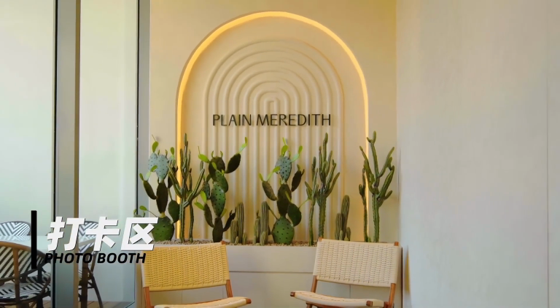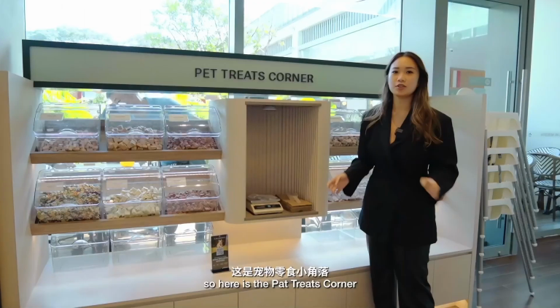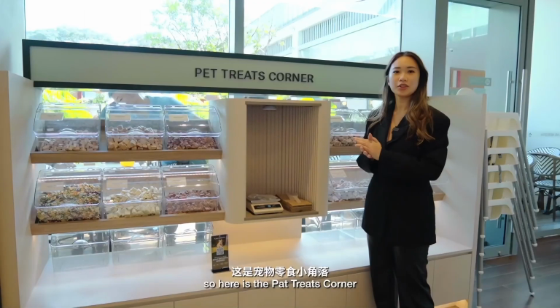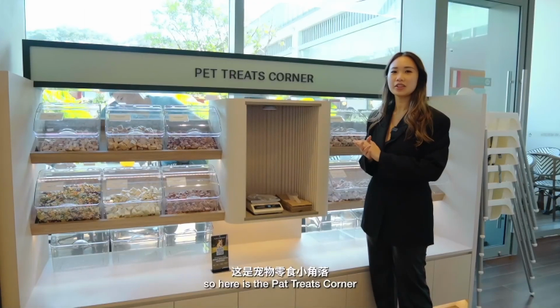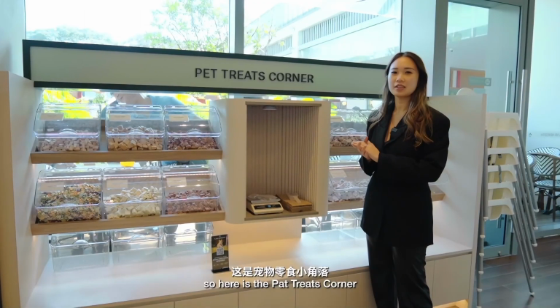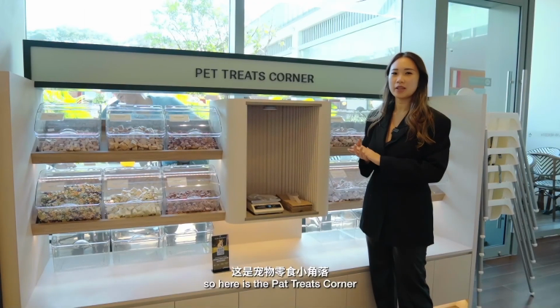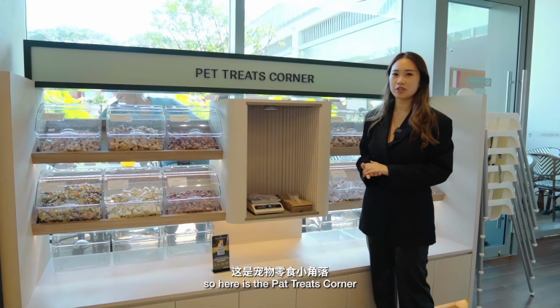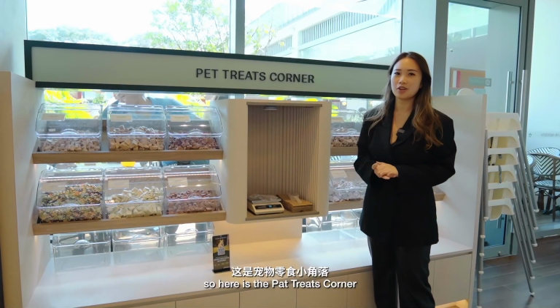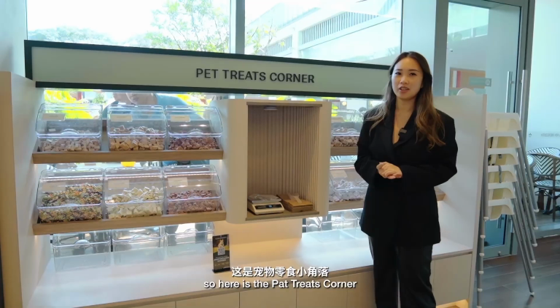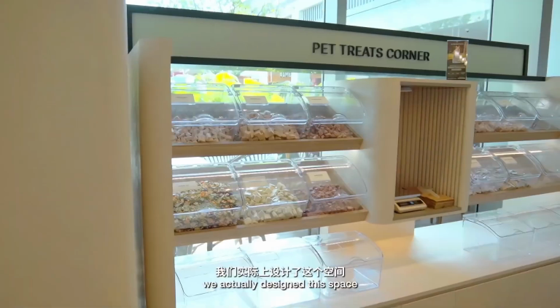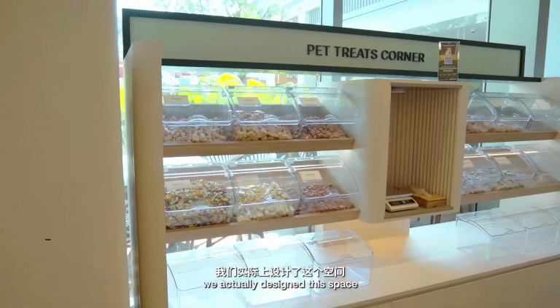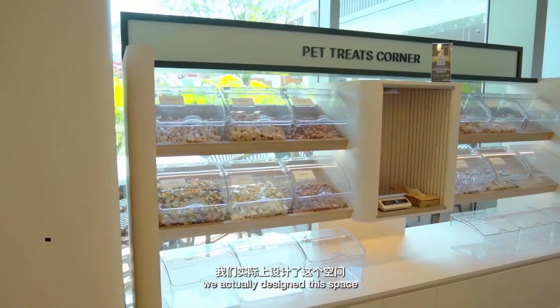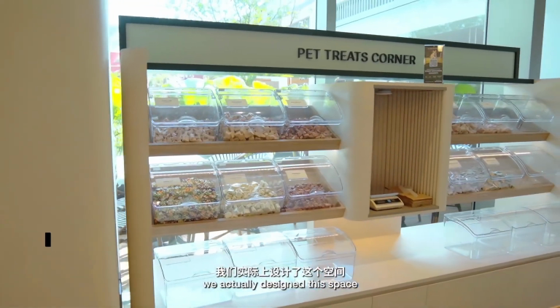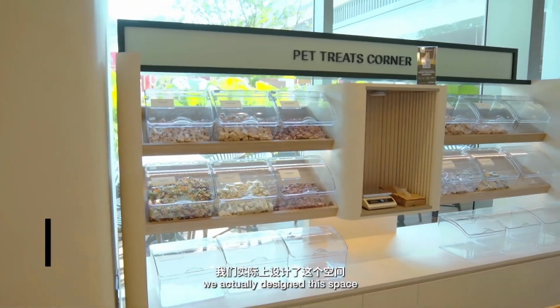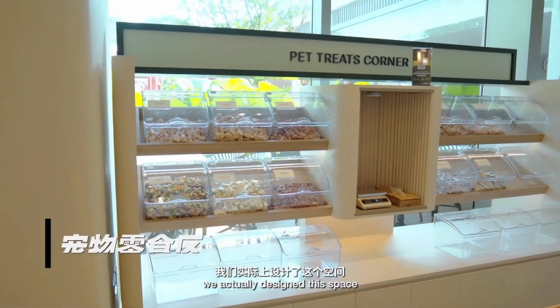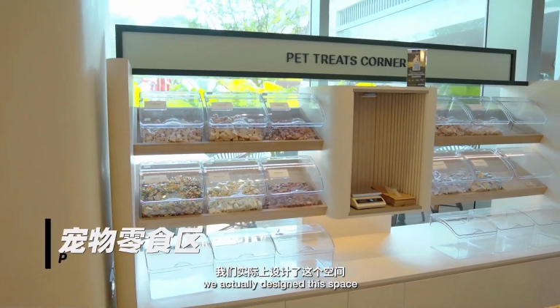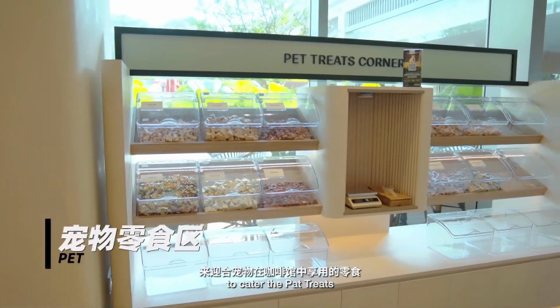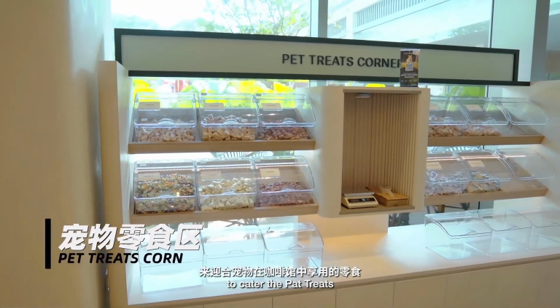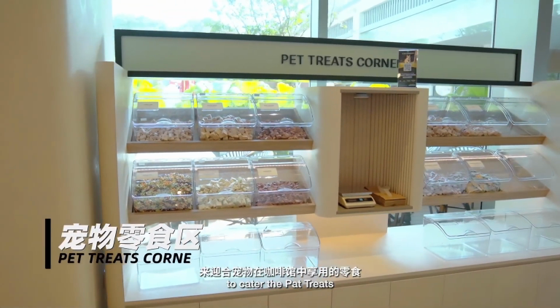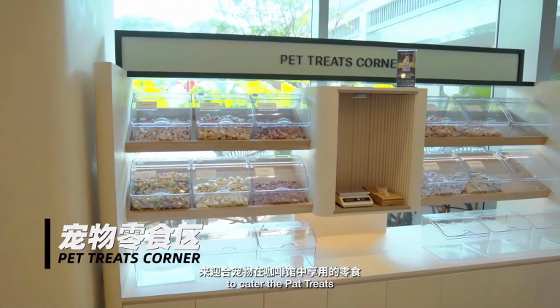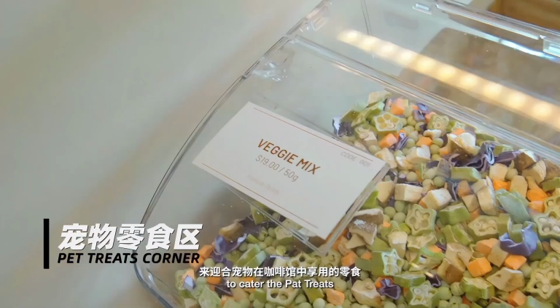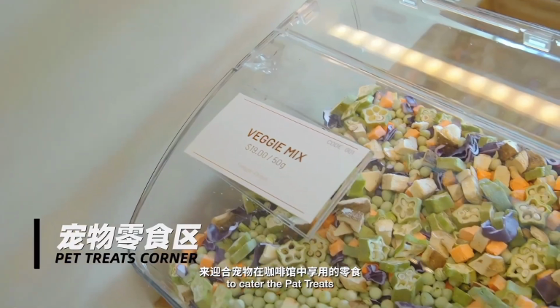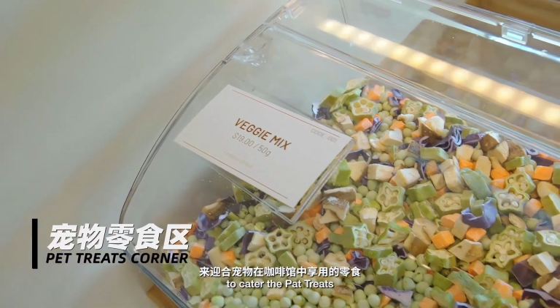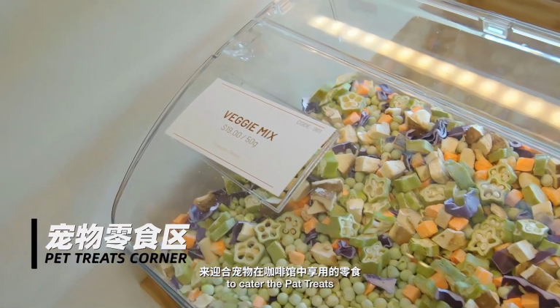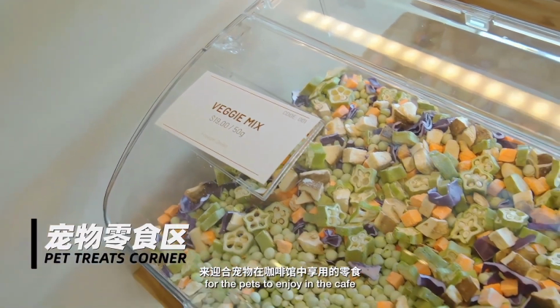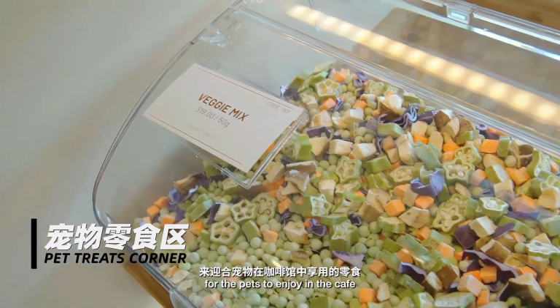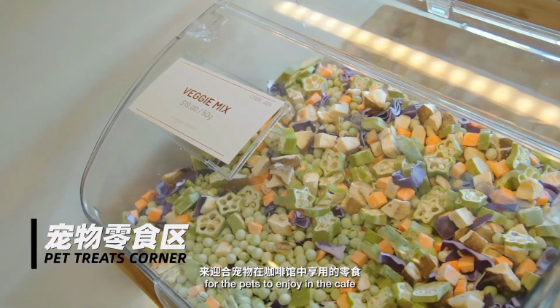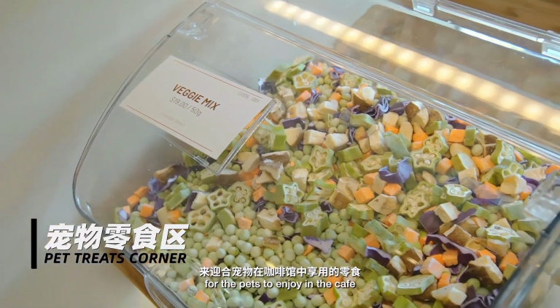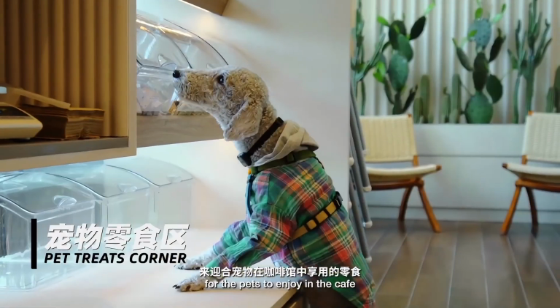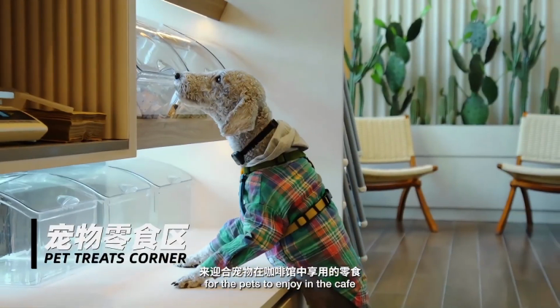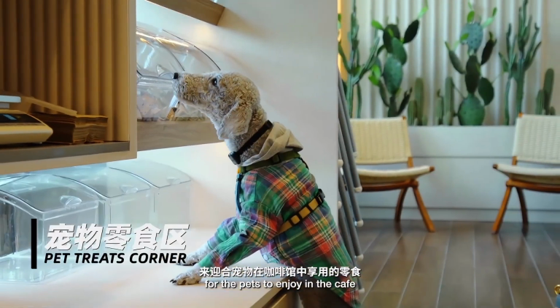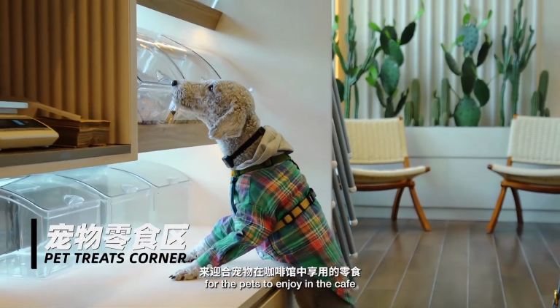So here is the pet treats corner. We actually designed this space to cater to pet treats for the pets to enjoy in the cafe.